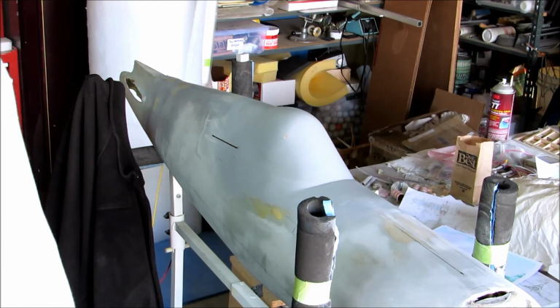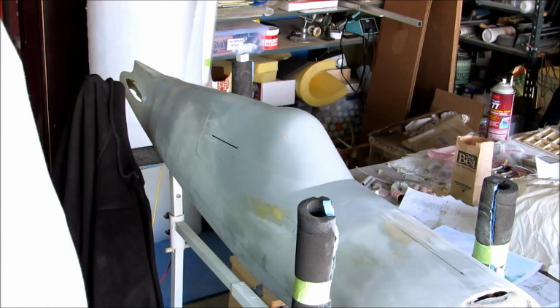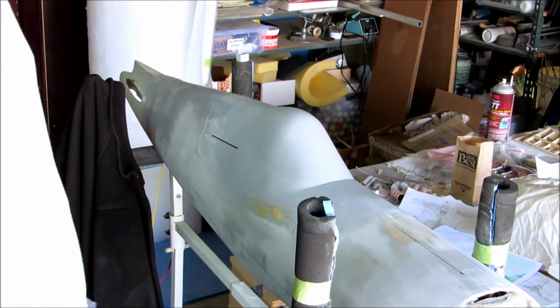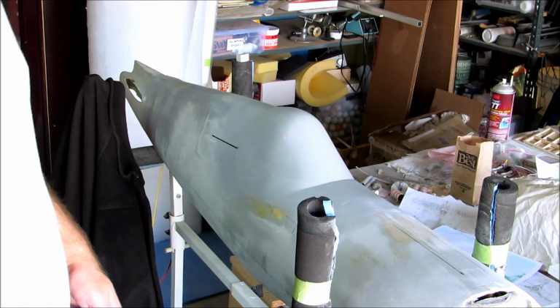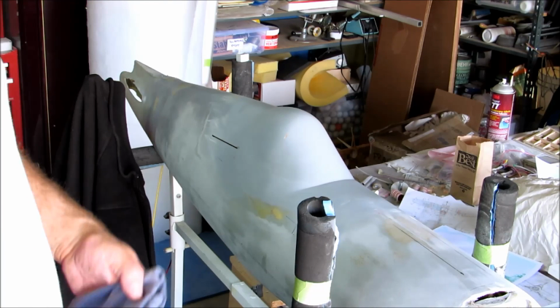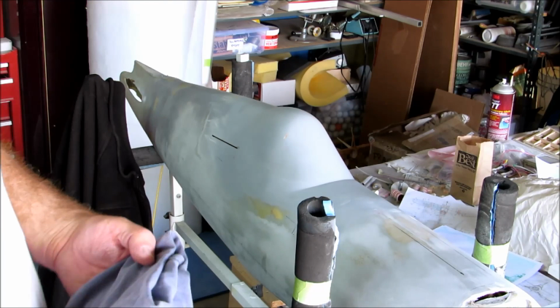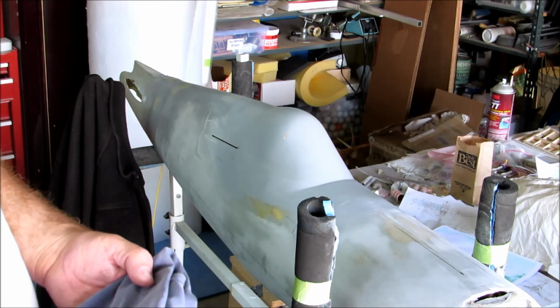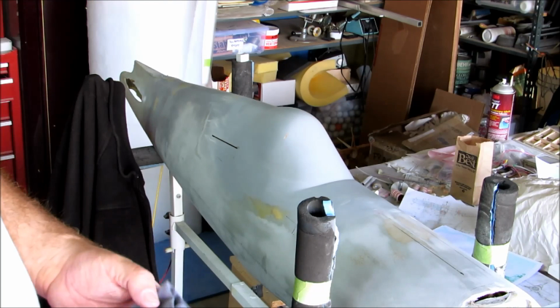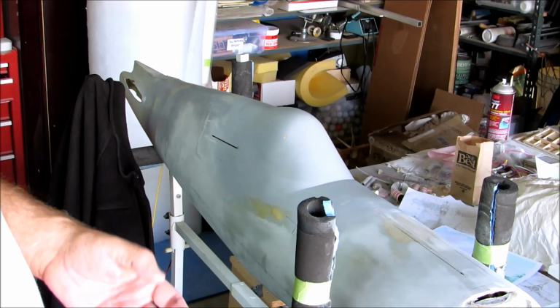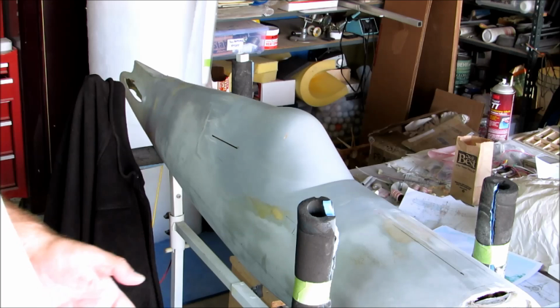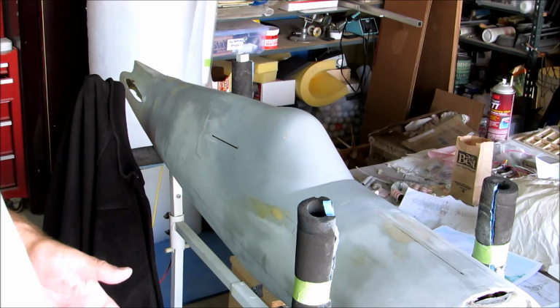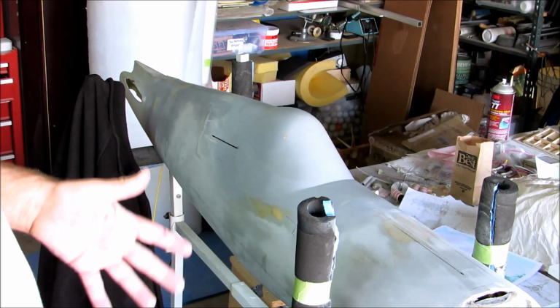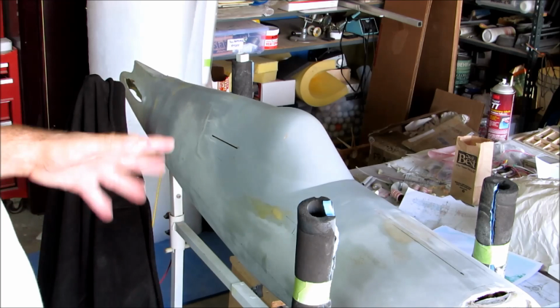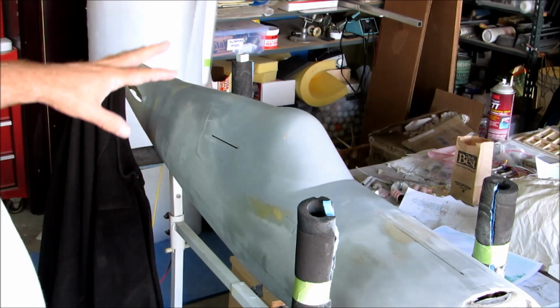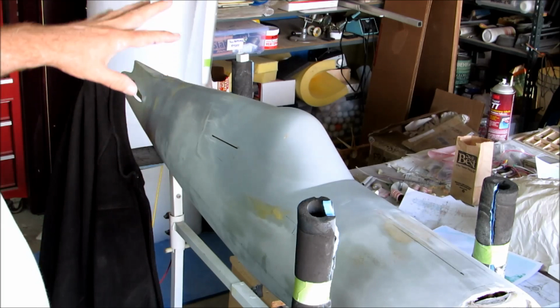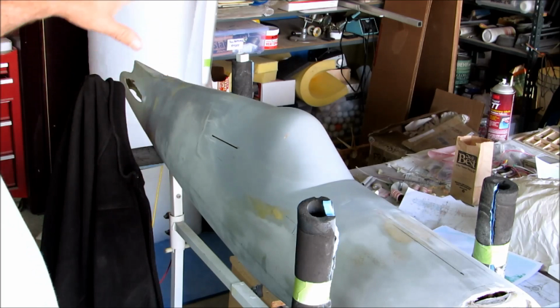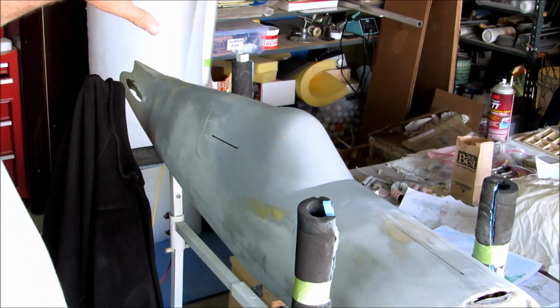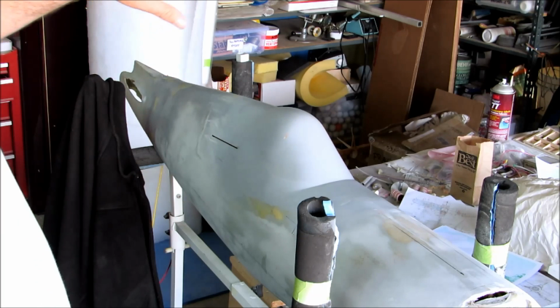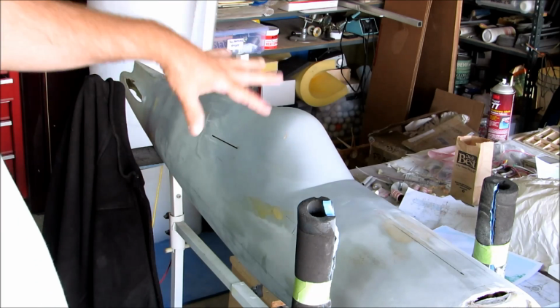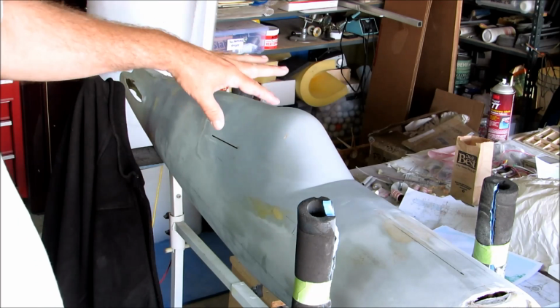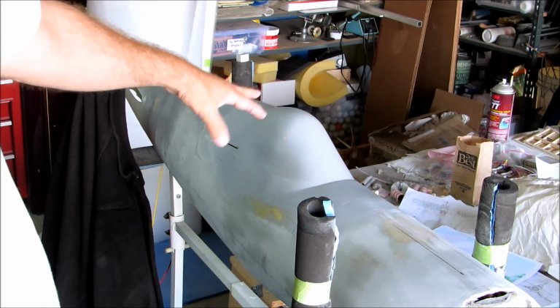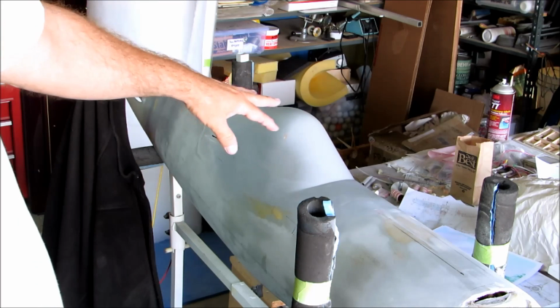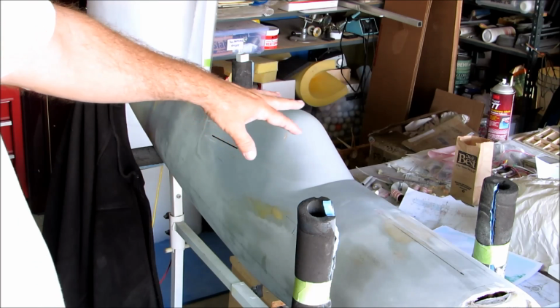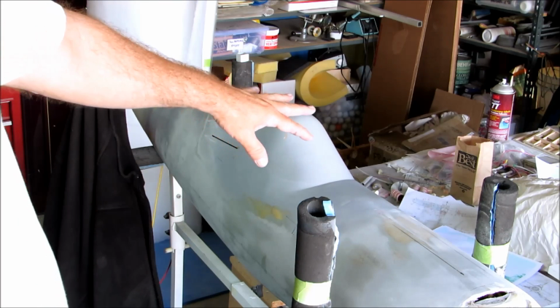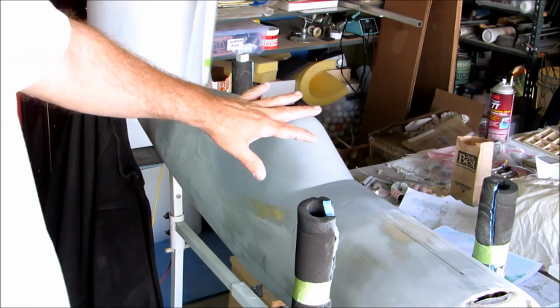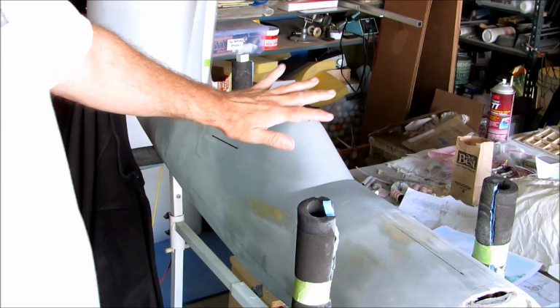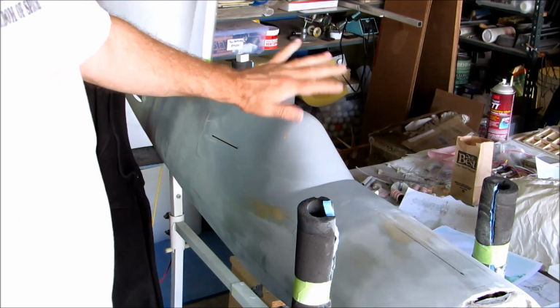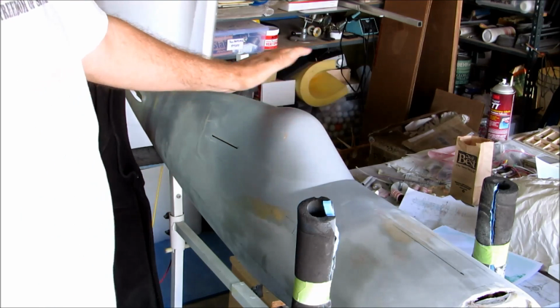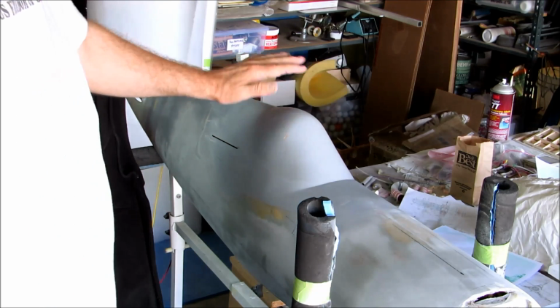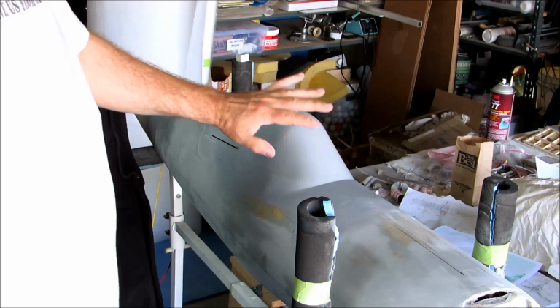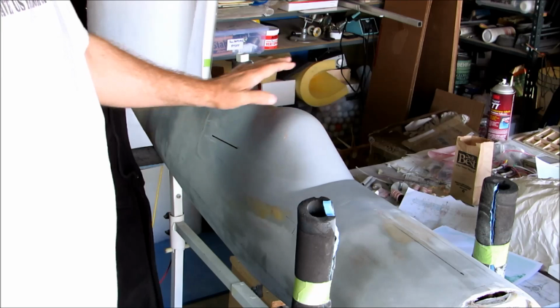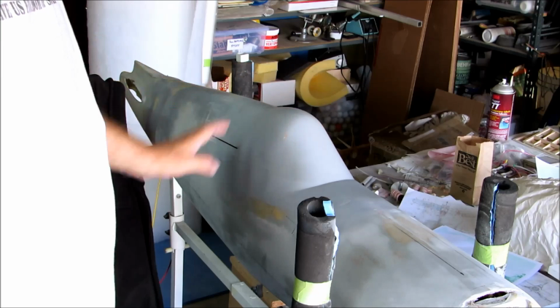Okay, so I'm back in the shop and I've put on one coat of wax on here.